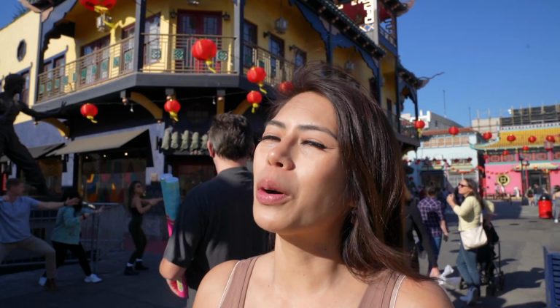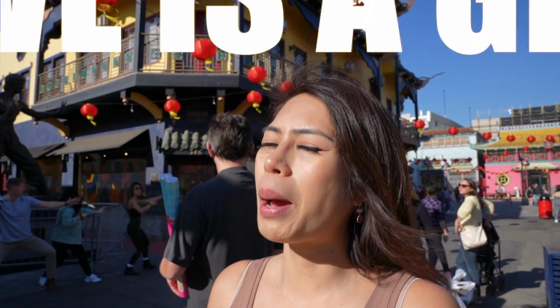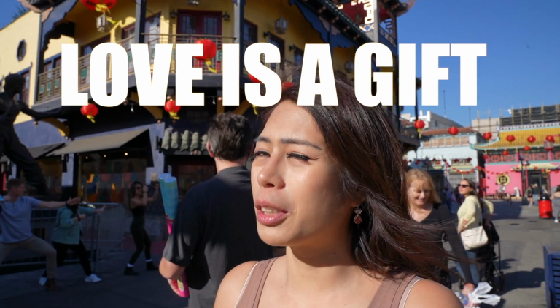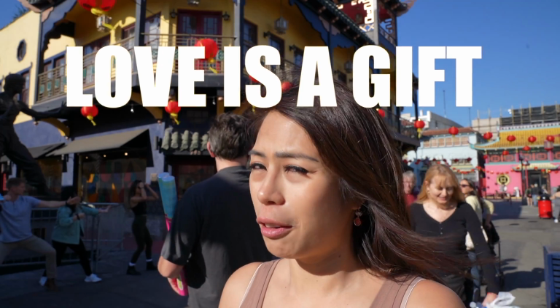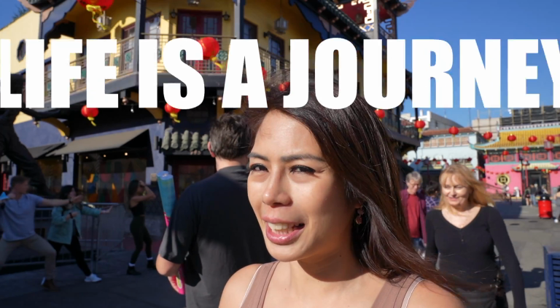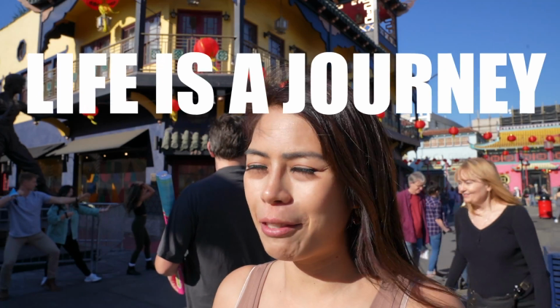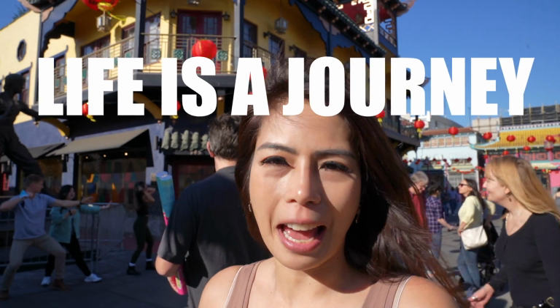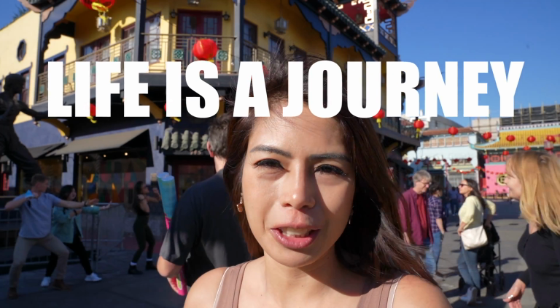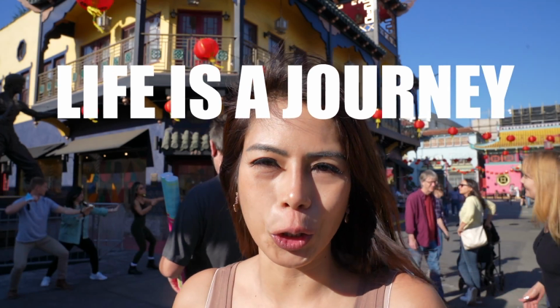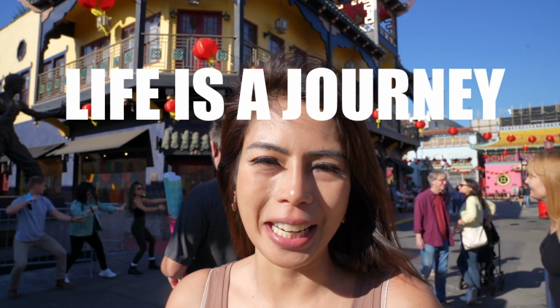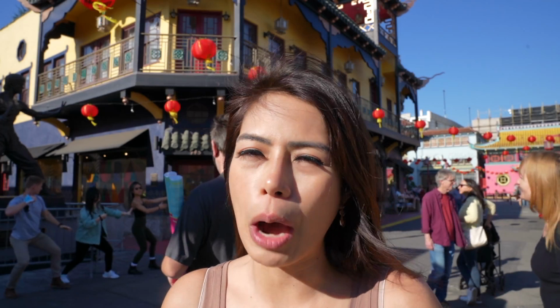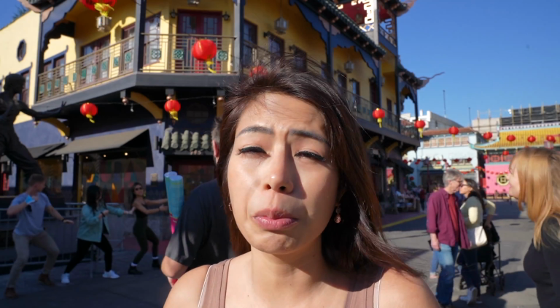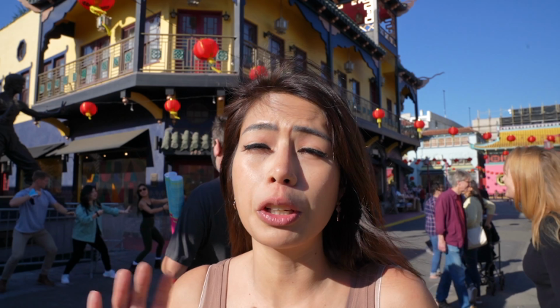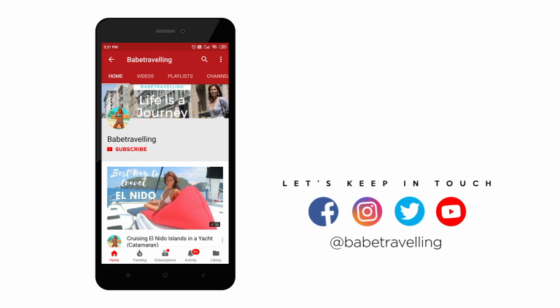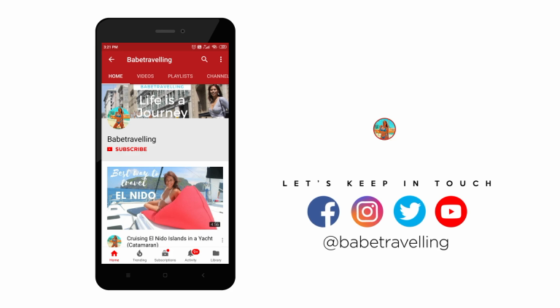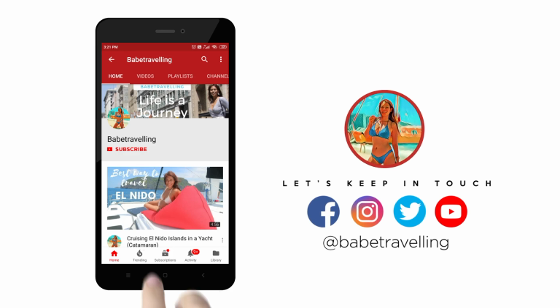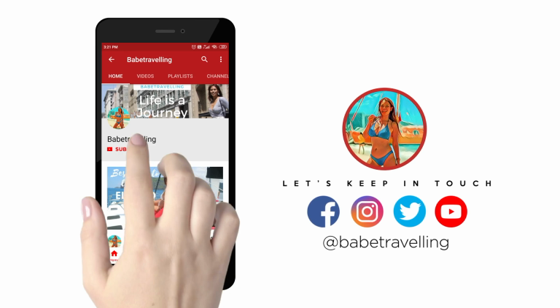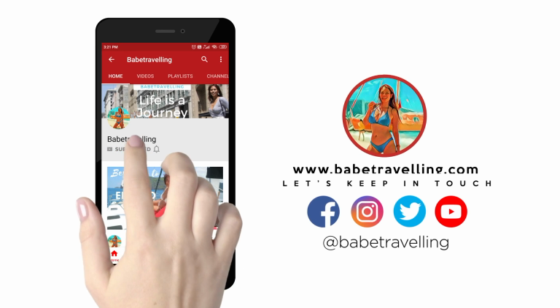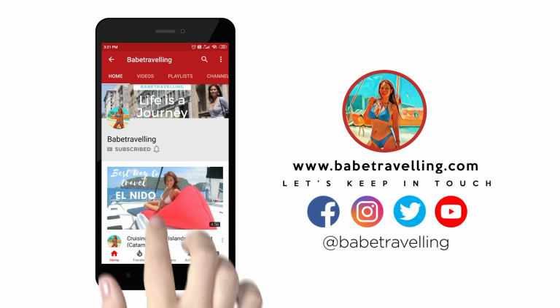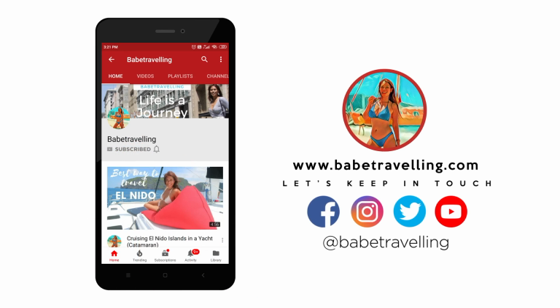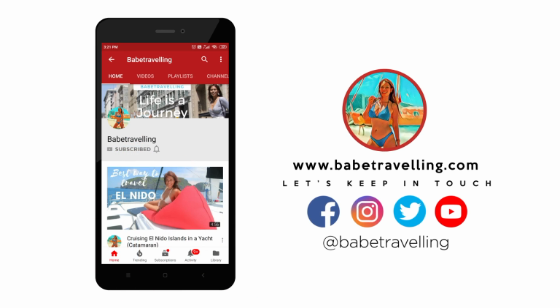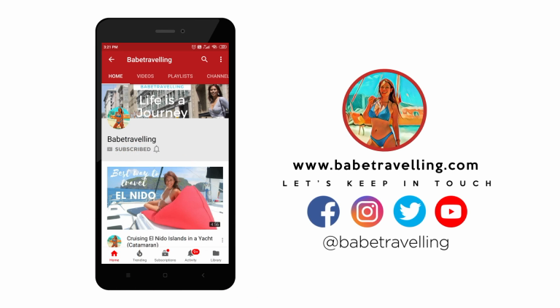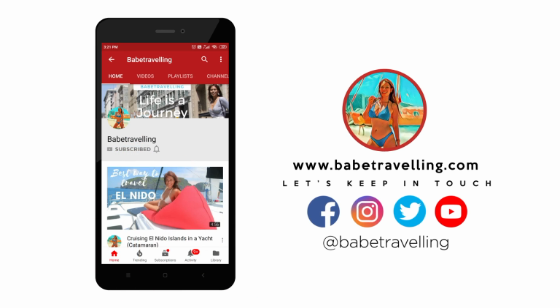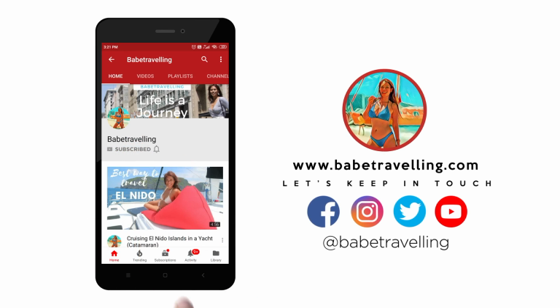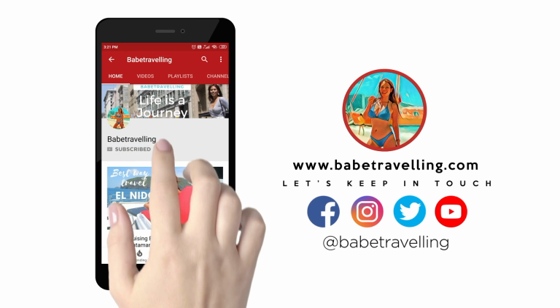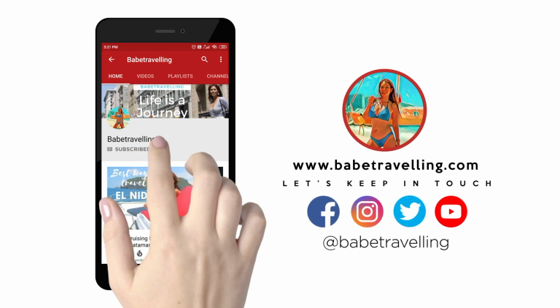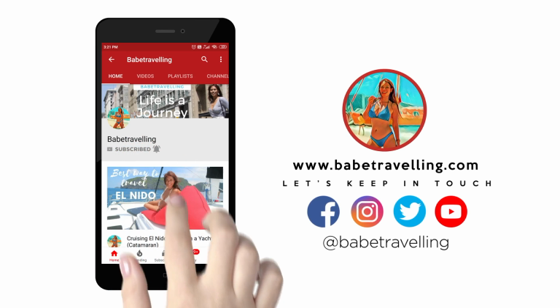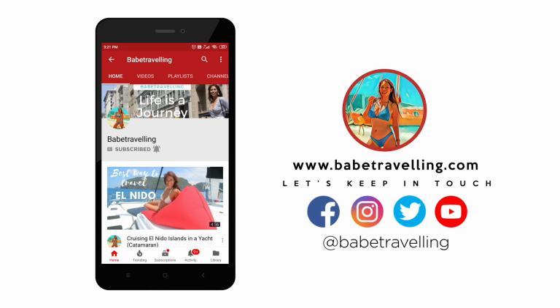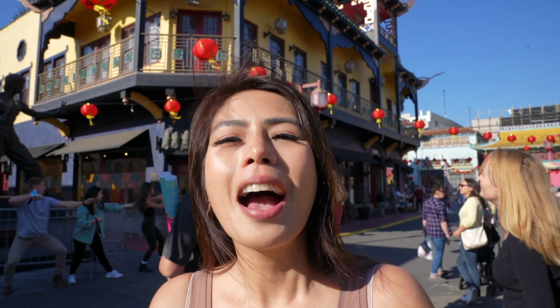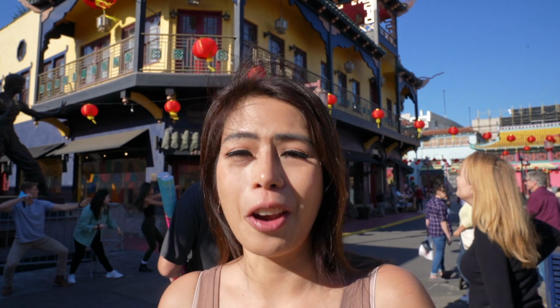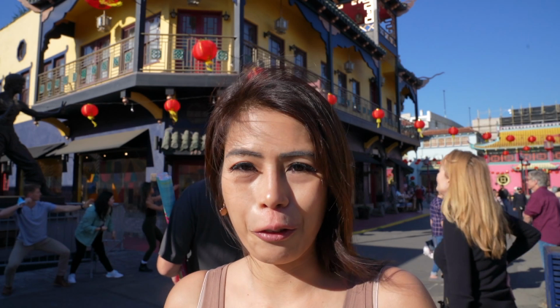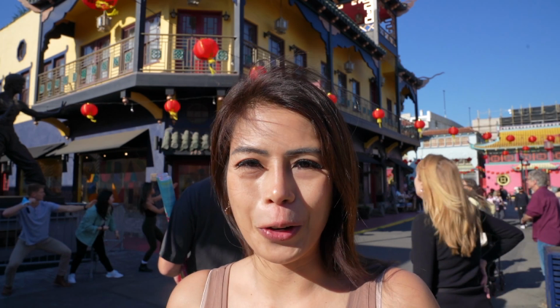By the way, always remember that love is a gift and life is a journey. I would be real thrilled if you like, subscribe, and hit the notification button. And off we go!